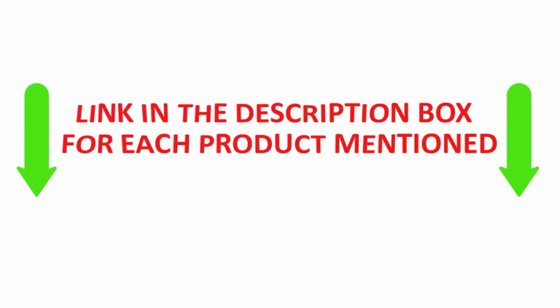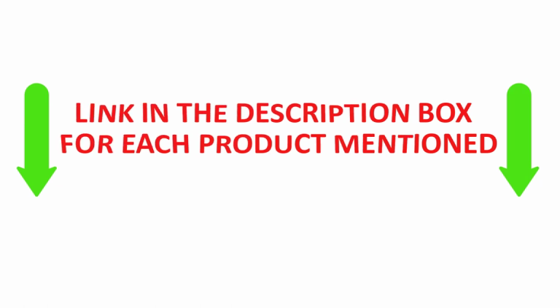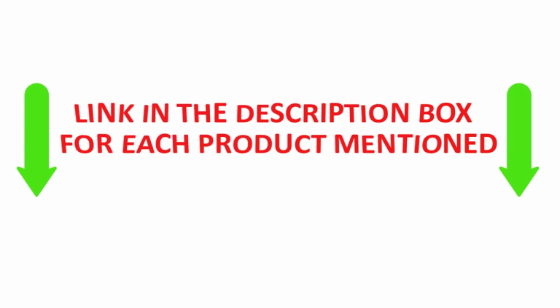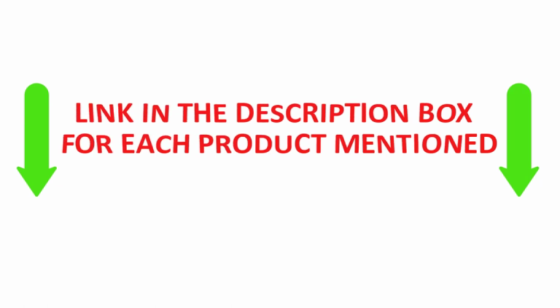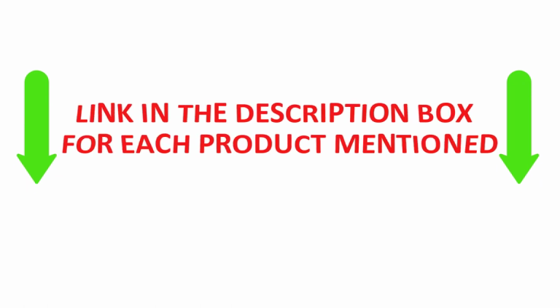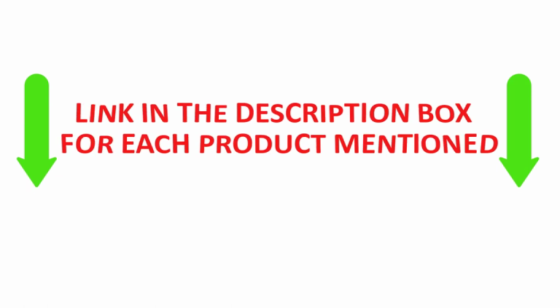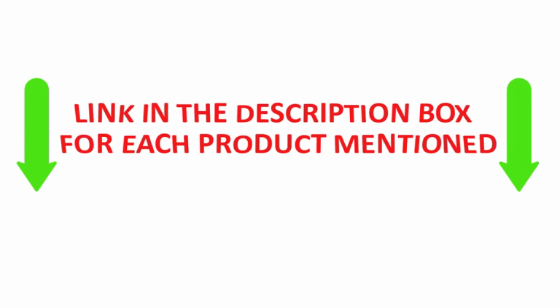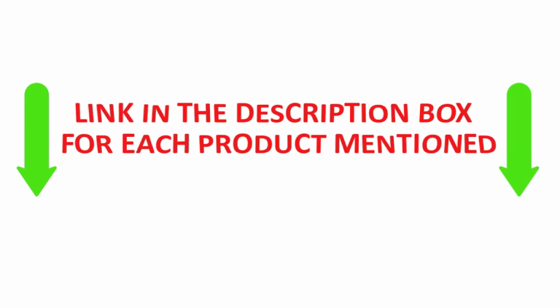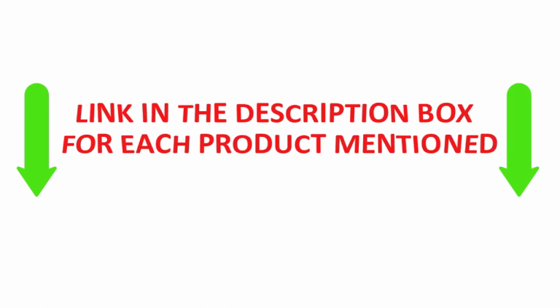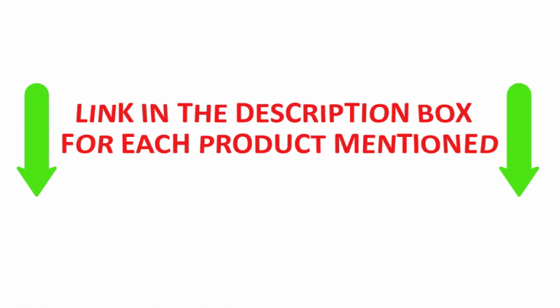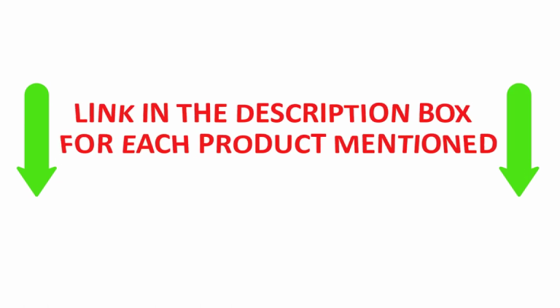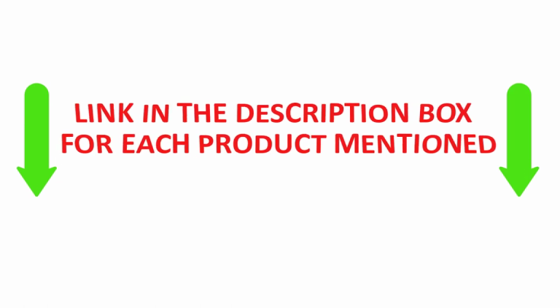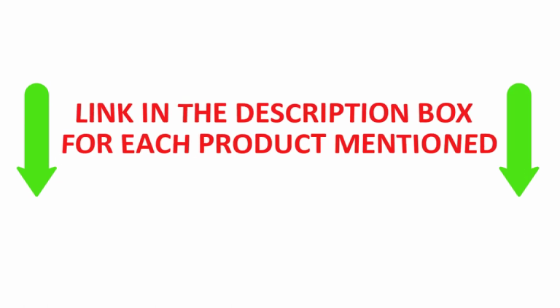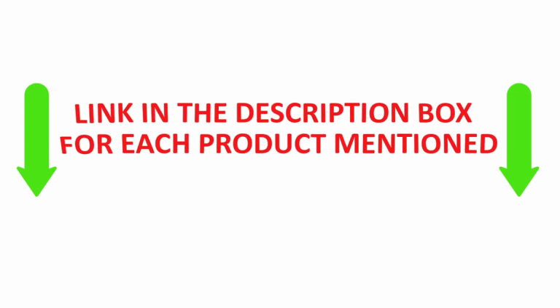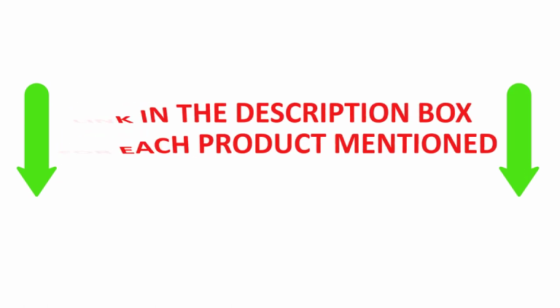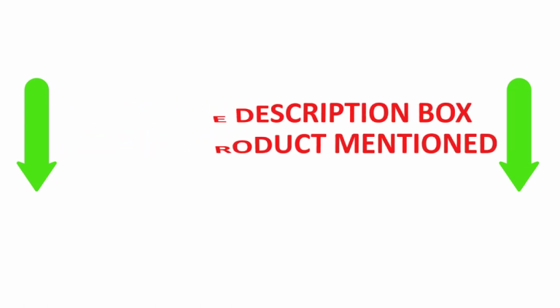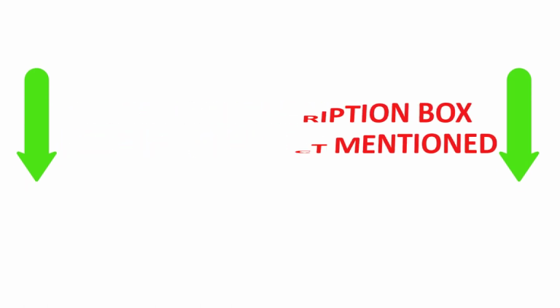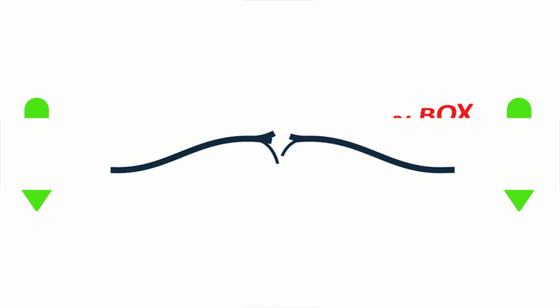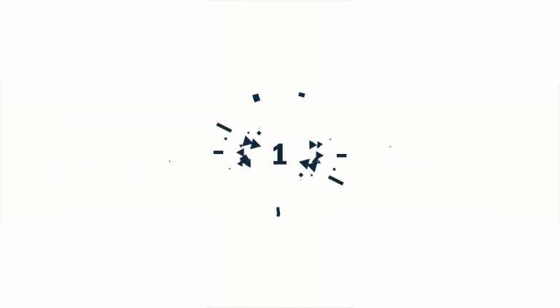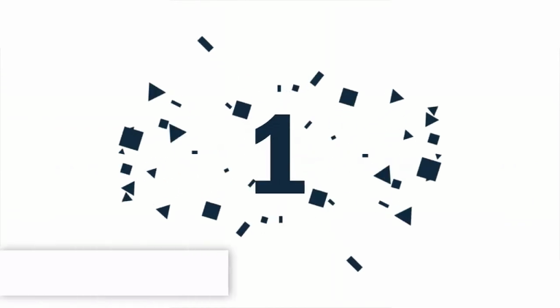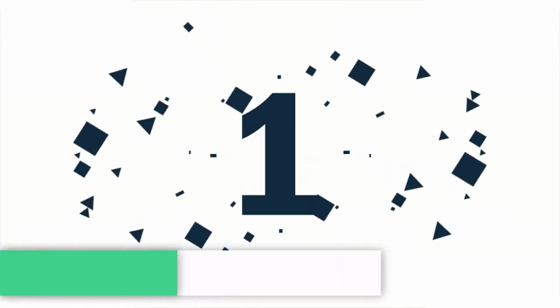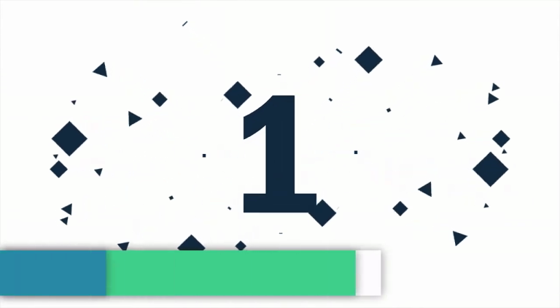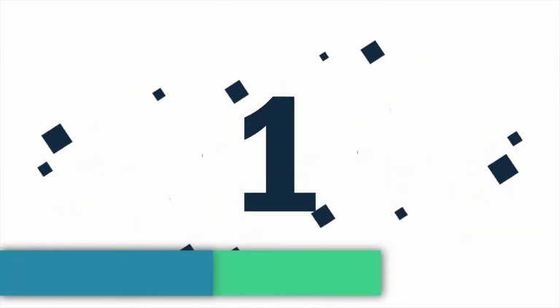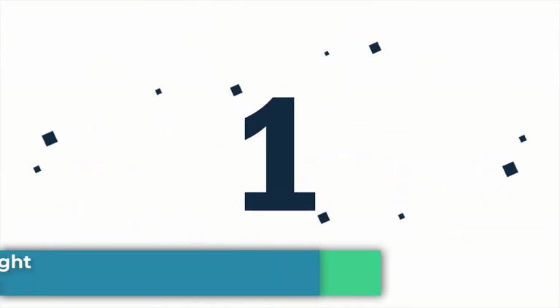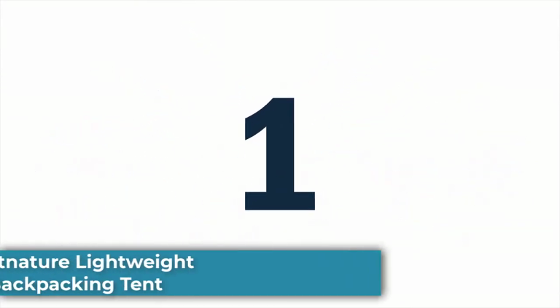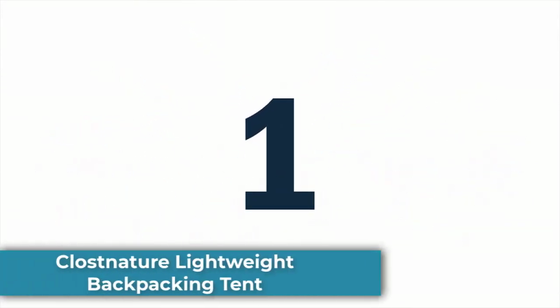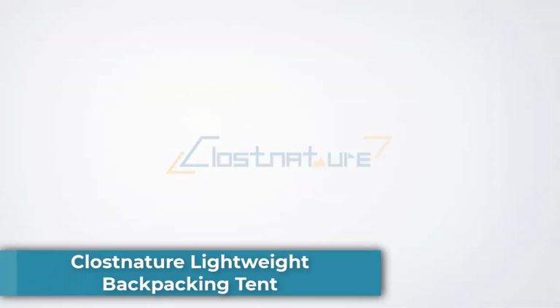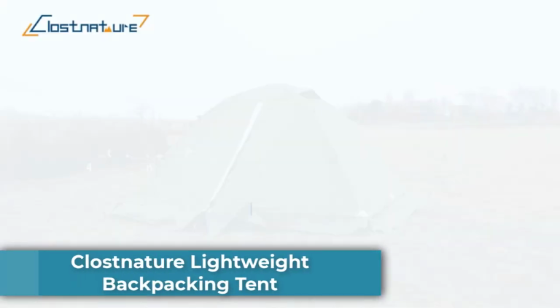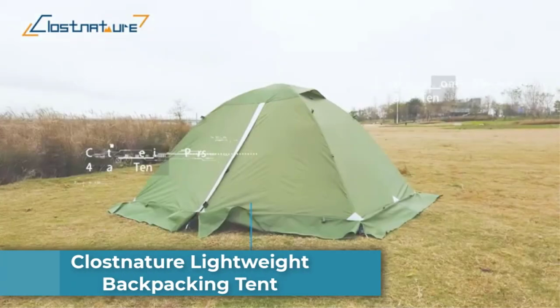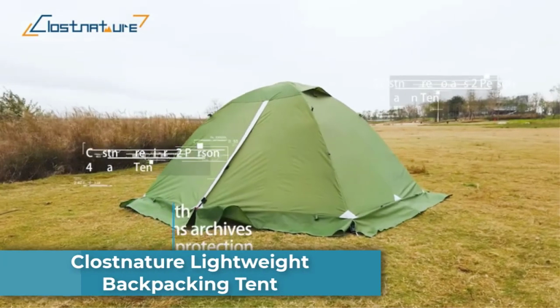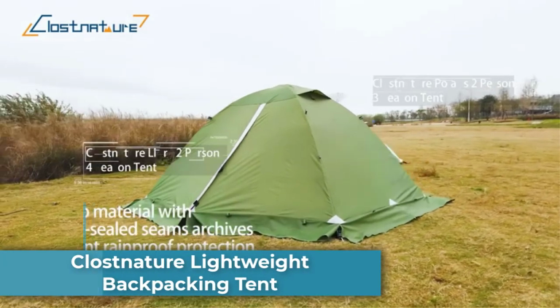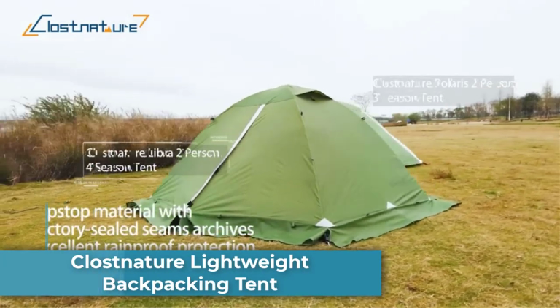Grab a cup of coffee and let's dive into the best two-person tents of the year. Number 1: Closeture Lightweight Backpacking Tent.